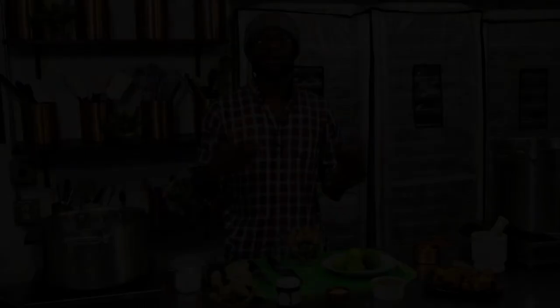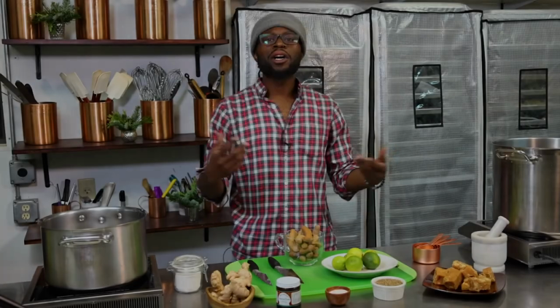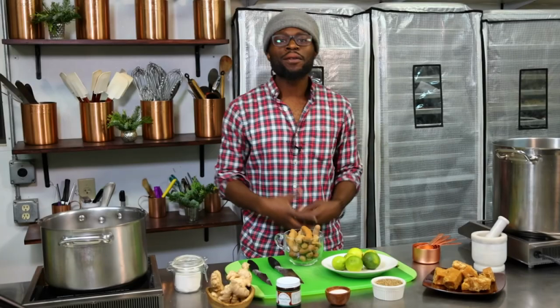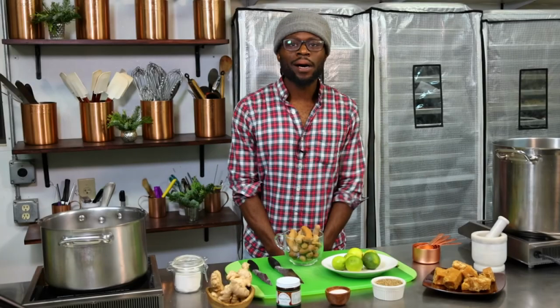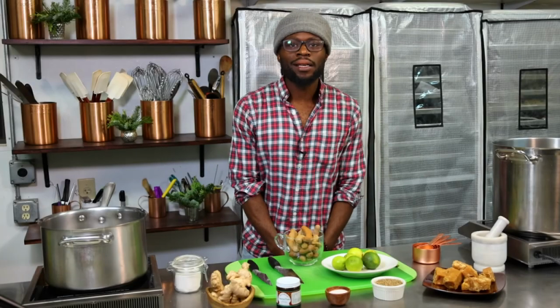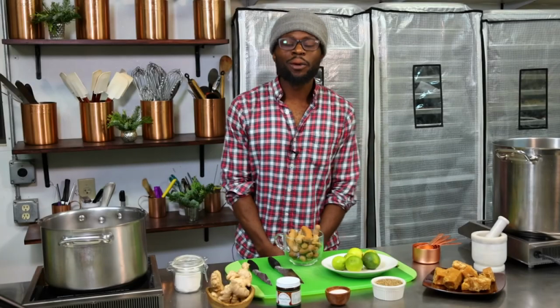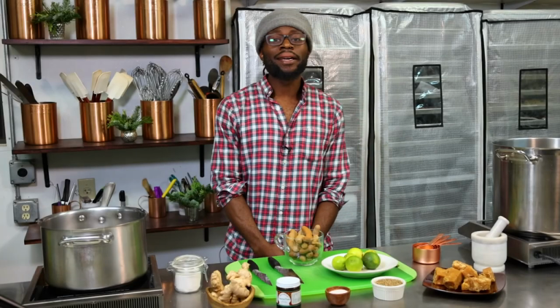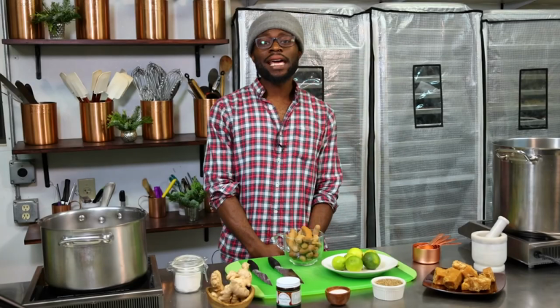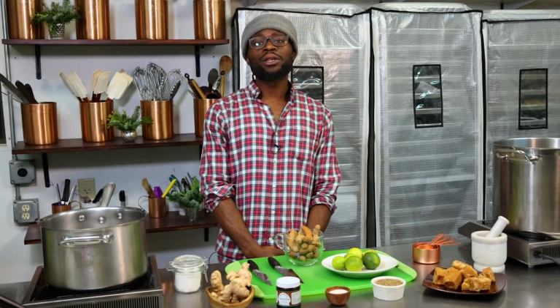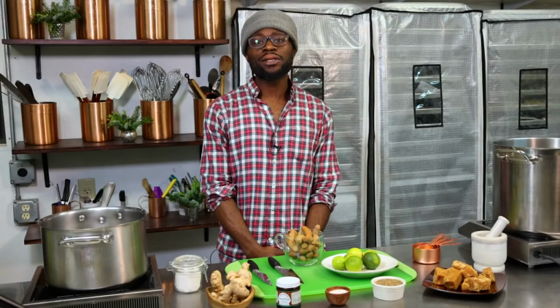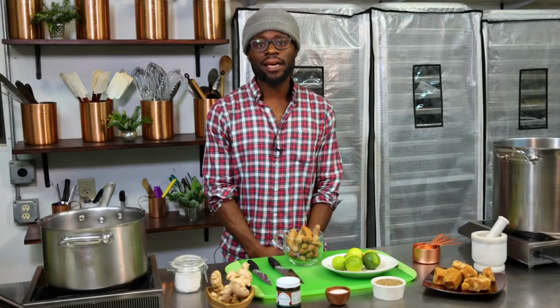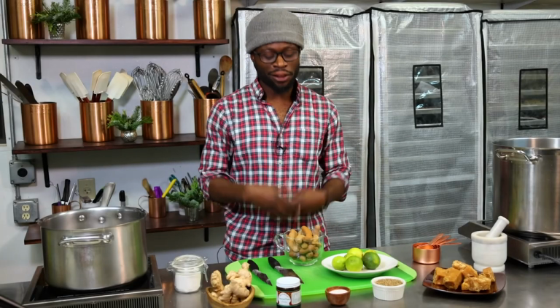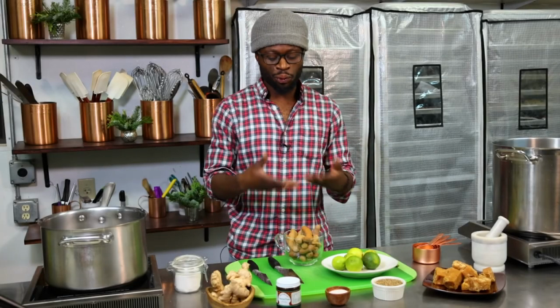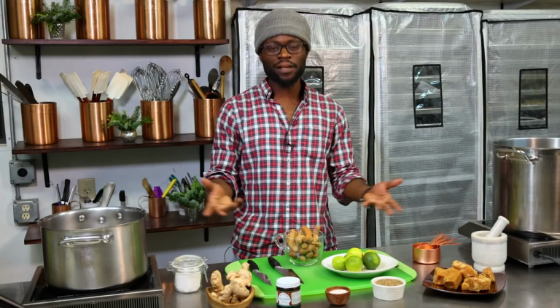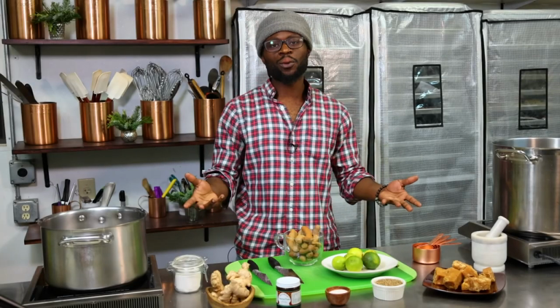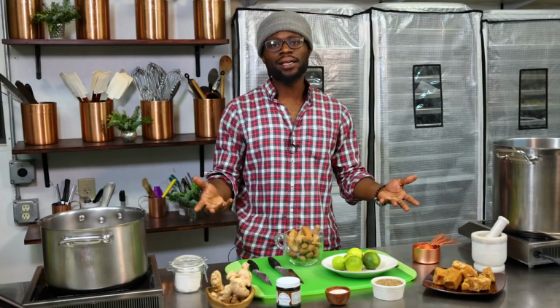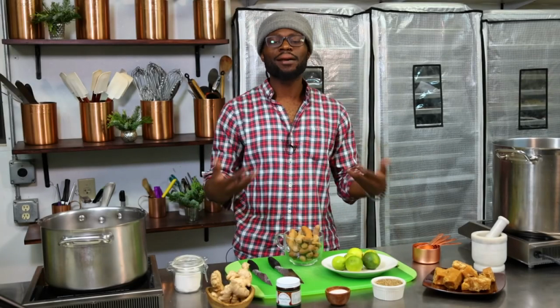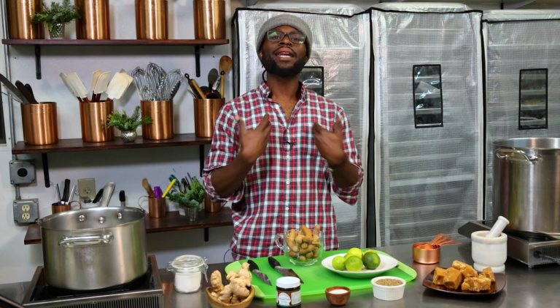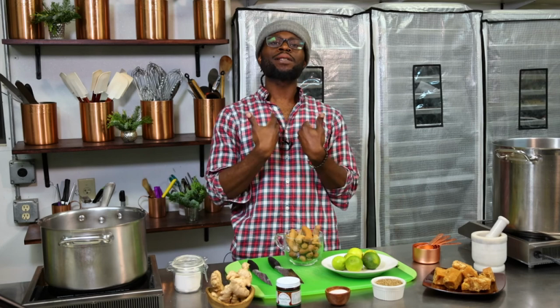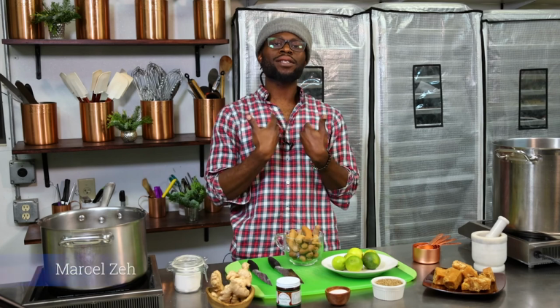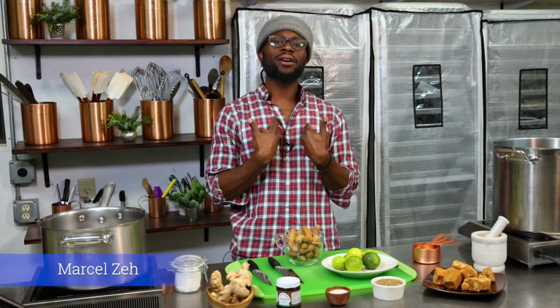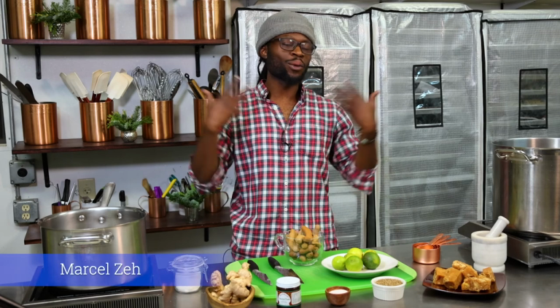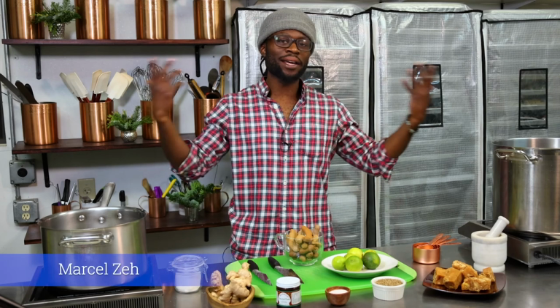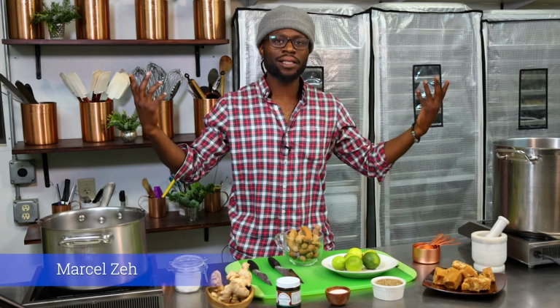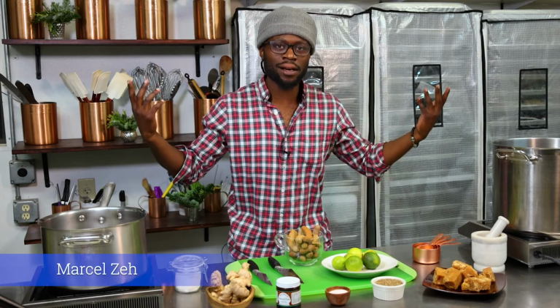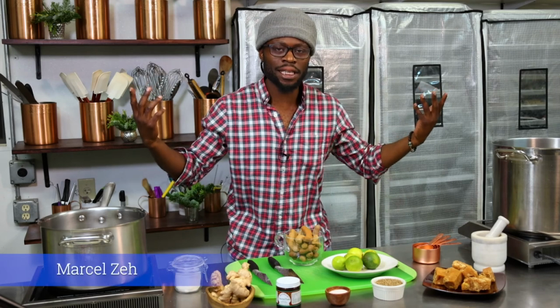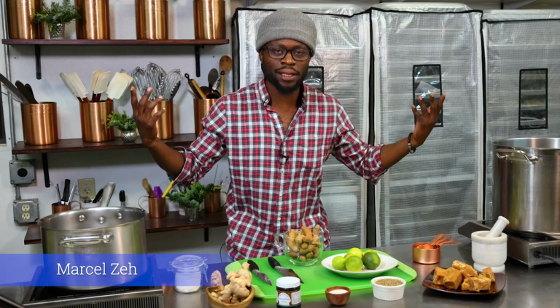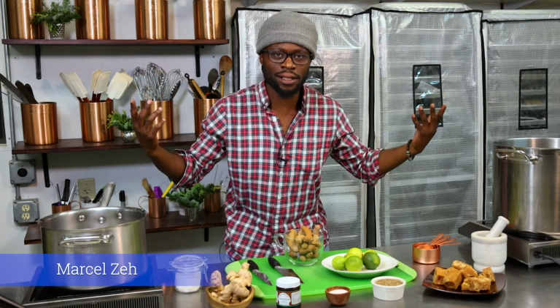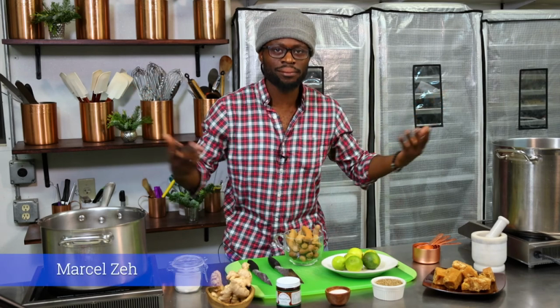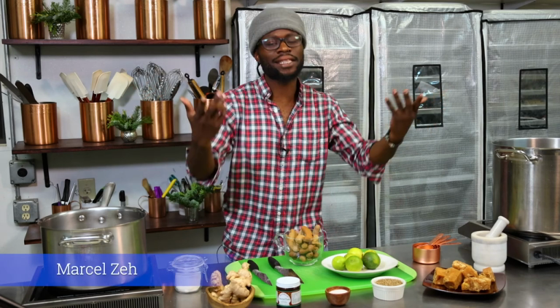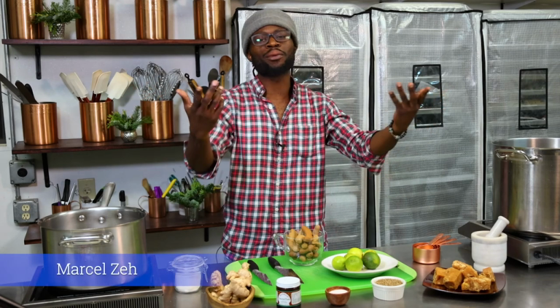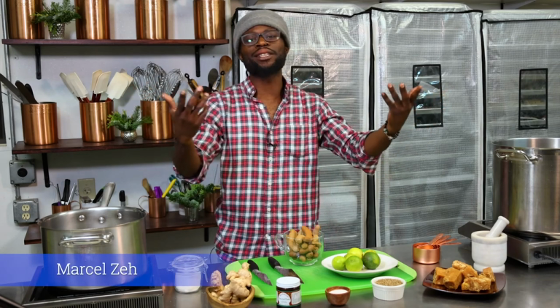Welcome everybody. We're making tamarind juice today in three different ways. My name is Marcel and we're right here in the Chocolate Sequence kitchen. Let's get right into it.